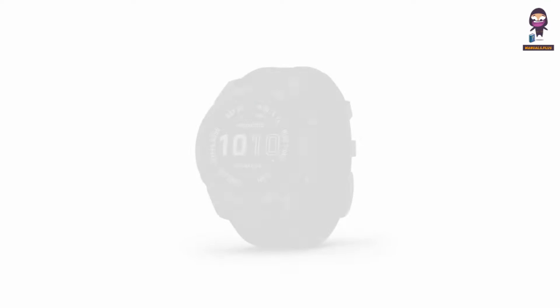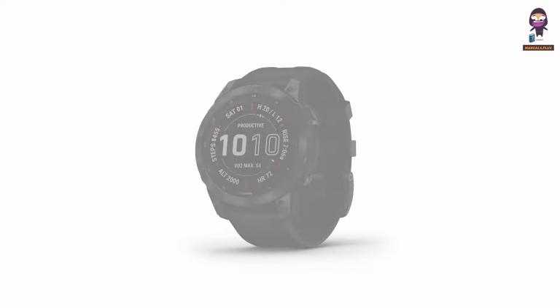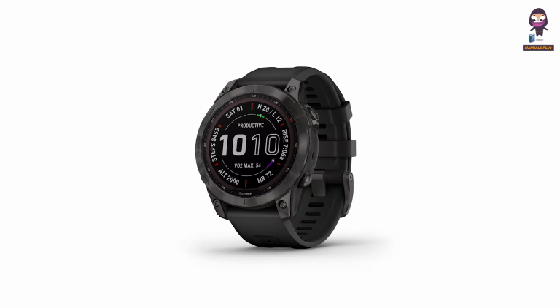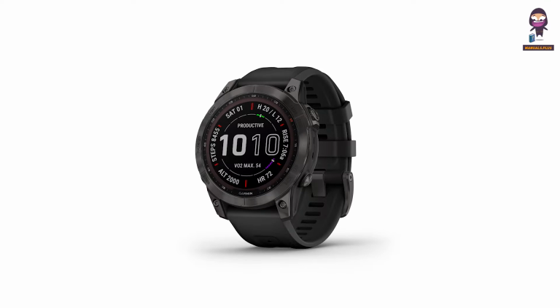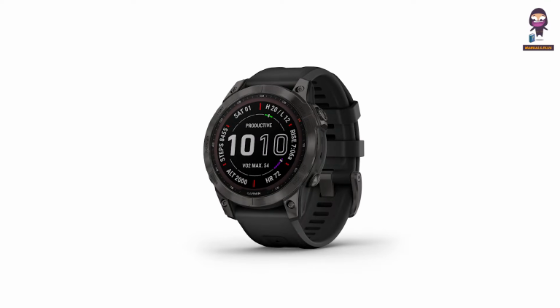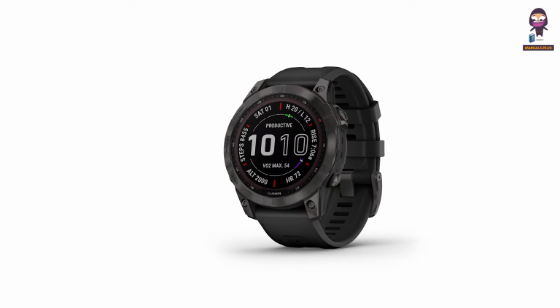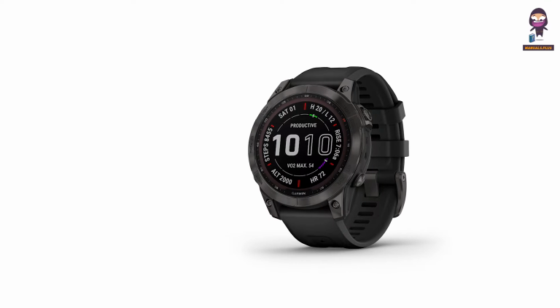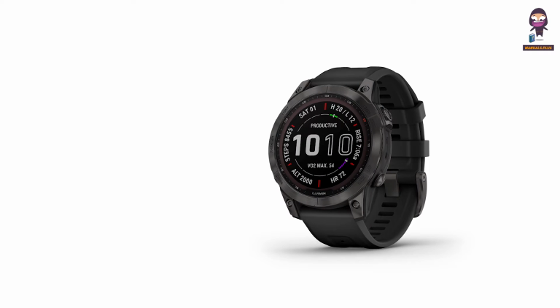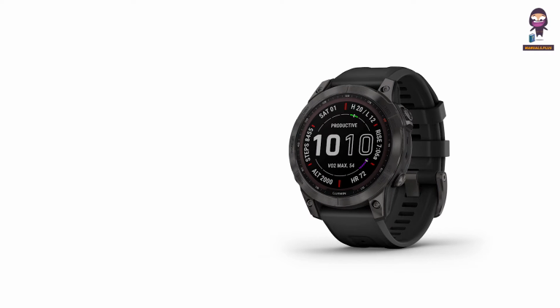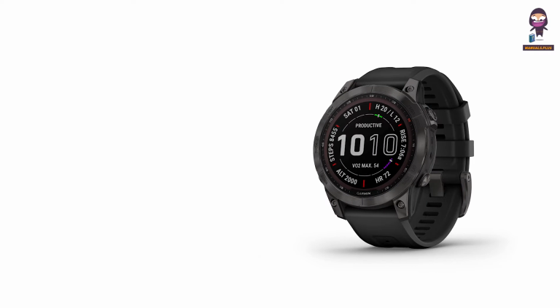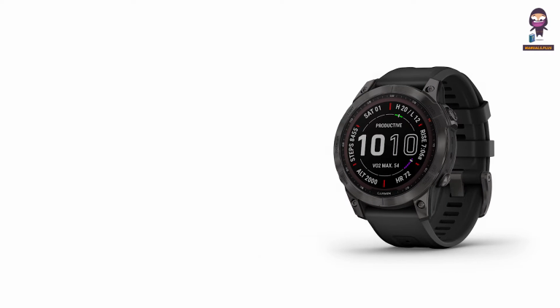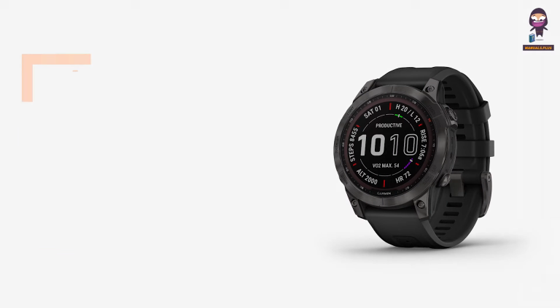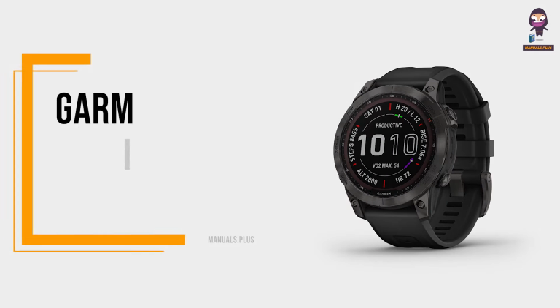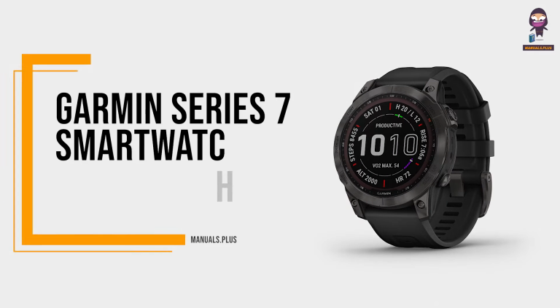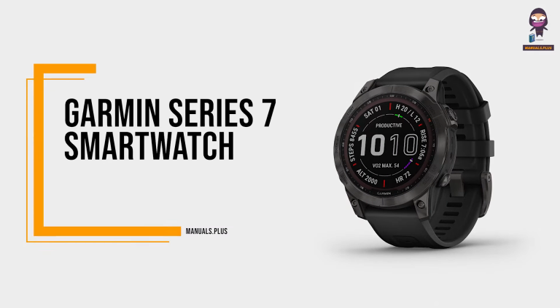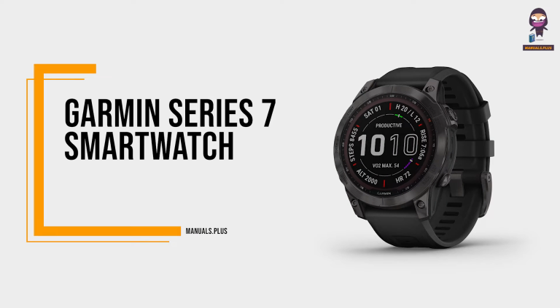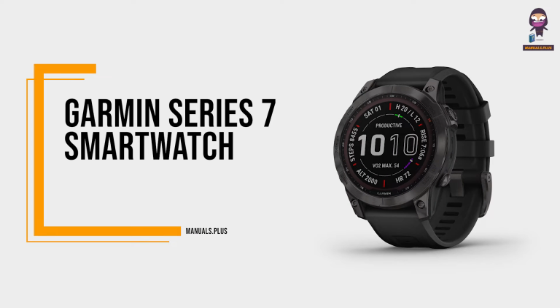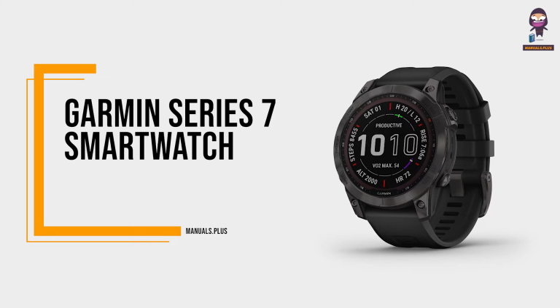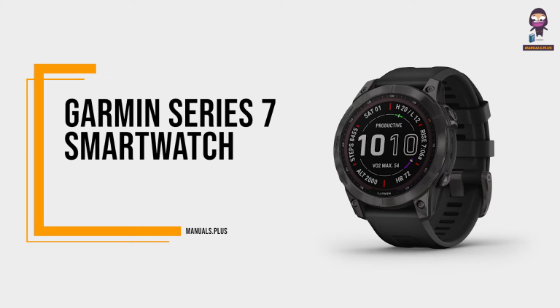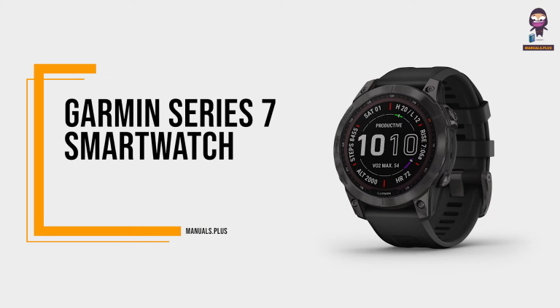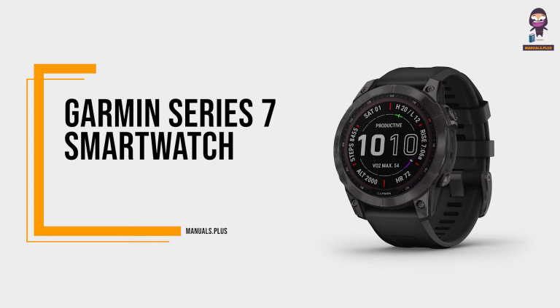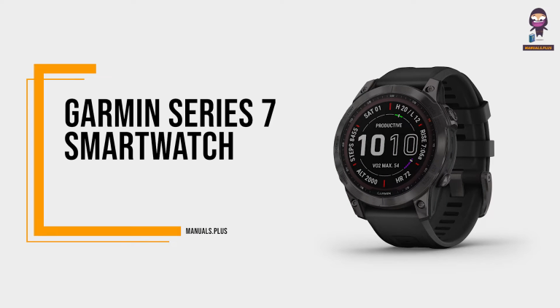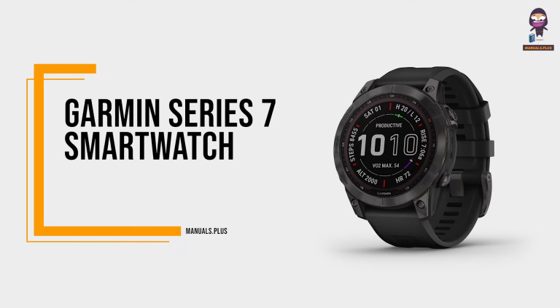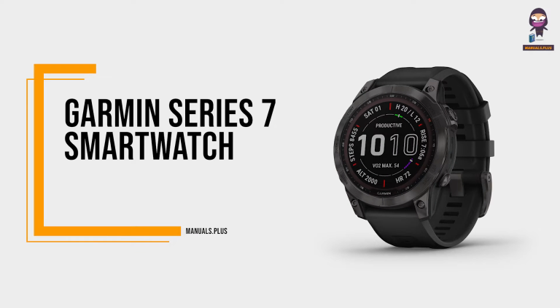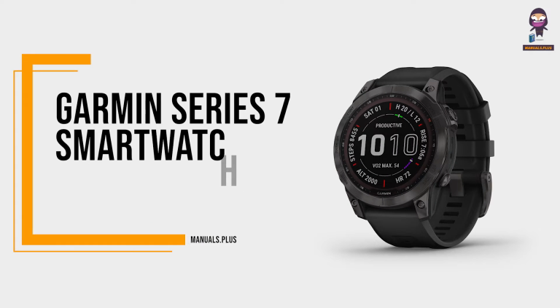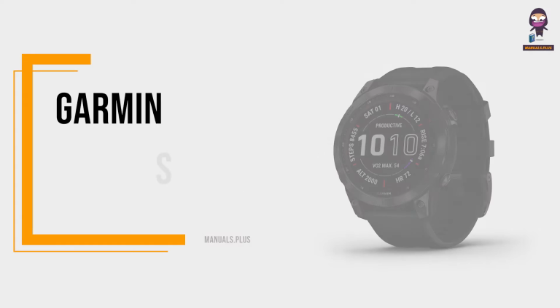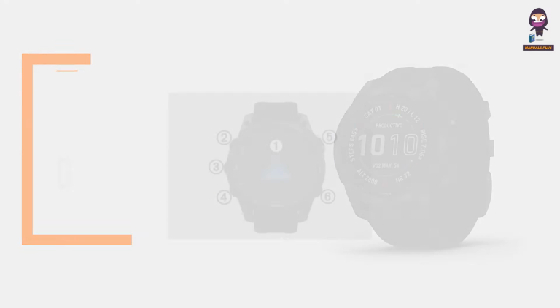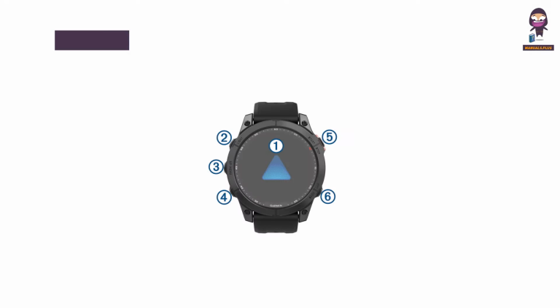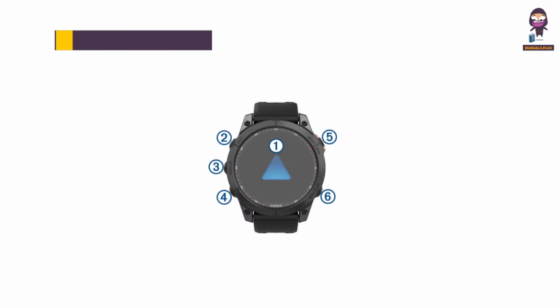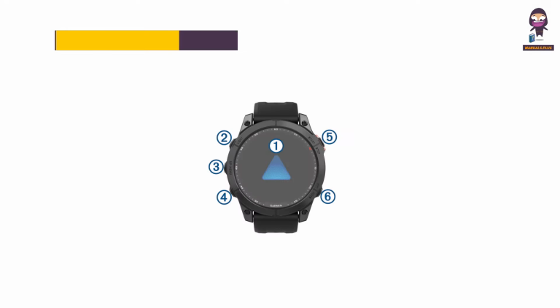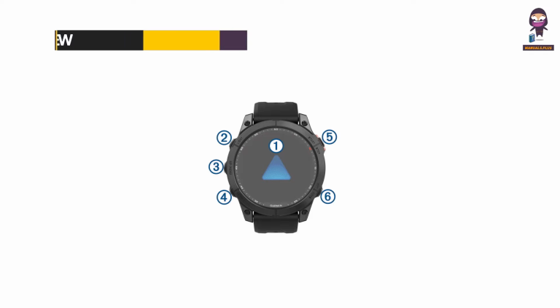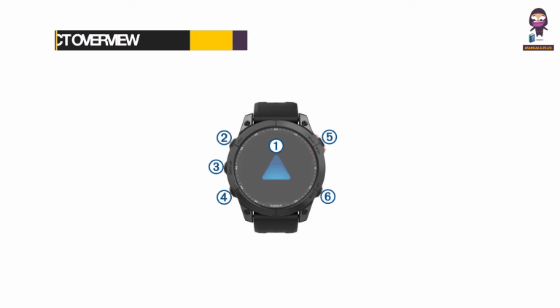Introducing the GOMIN PHOENIX 7 Smartwatch Device. Overview.